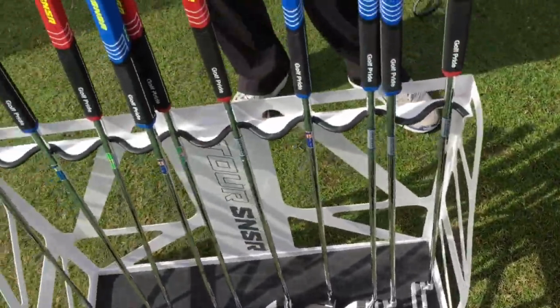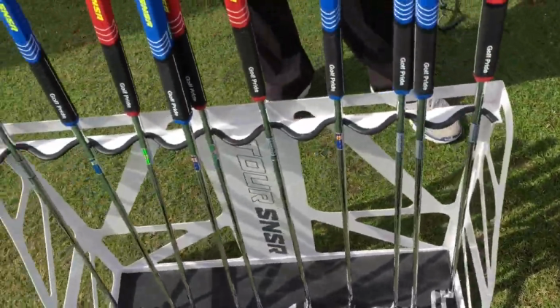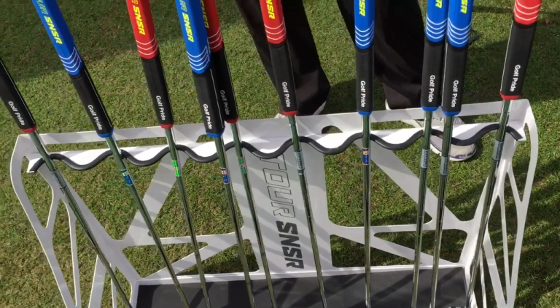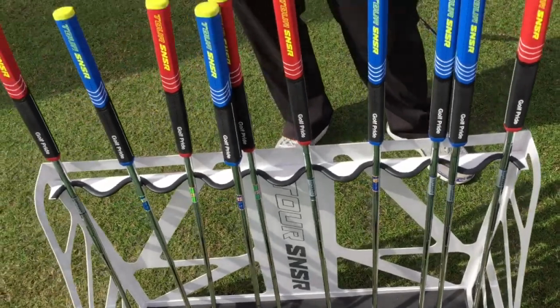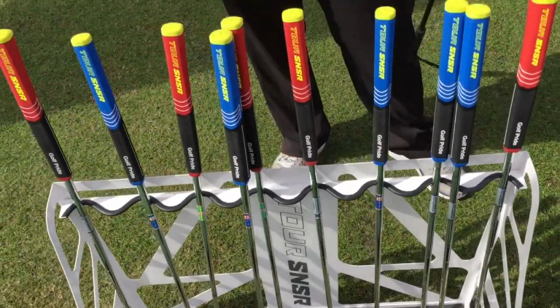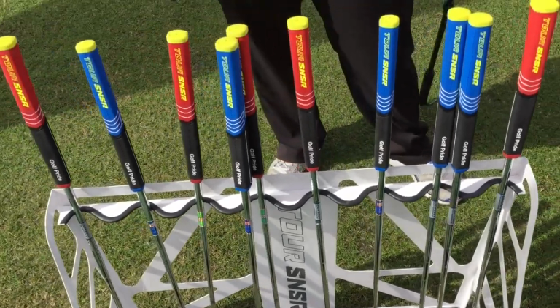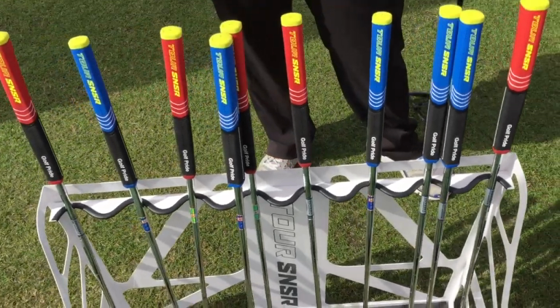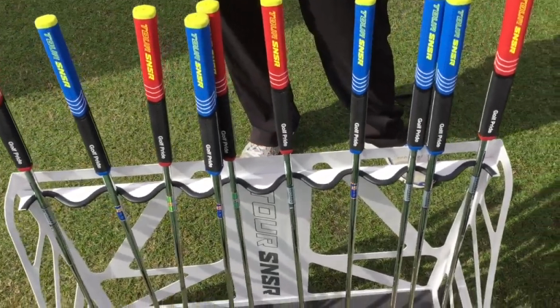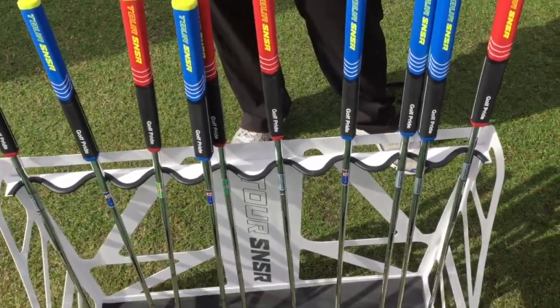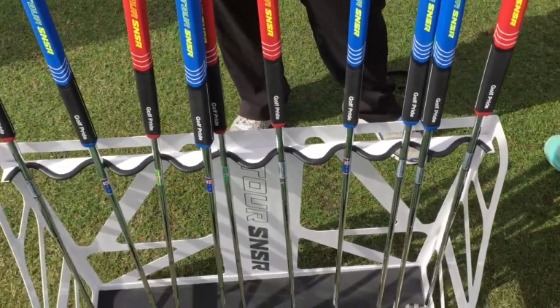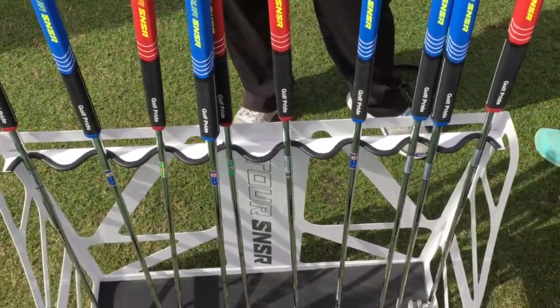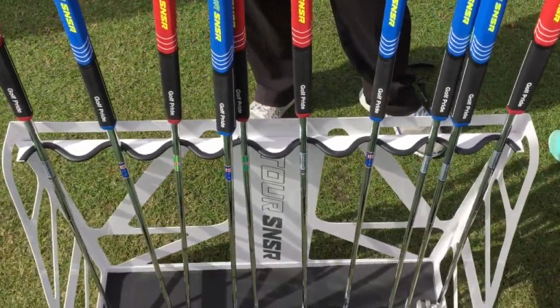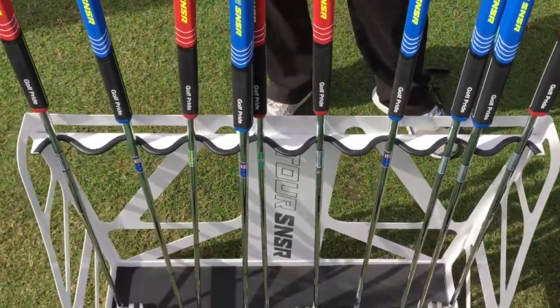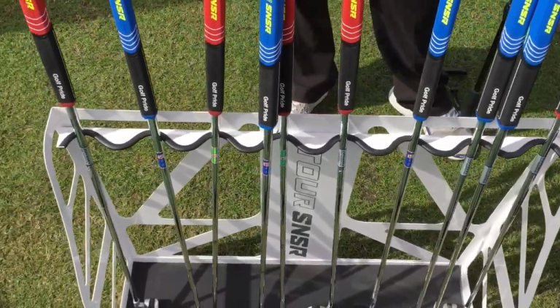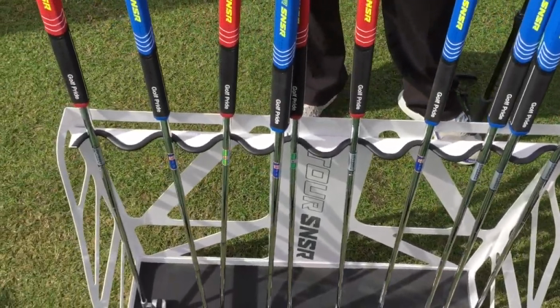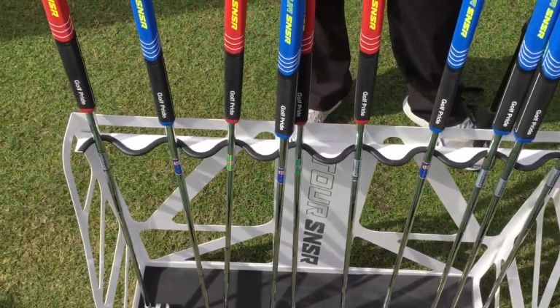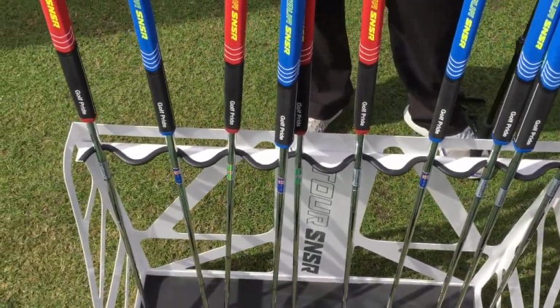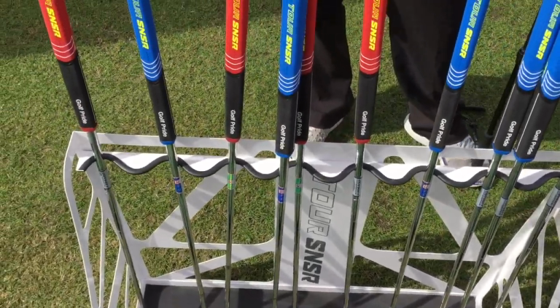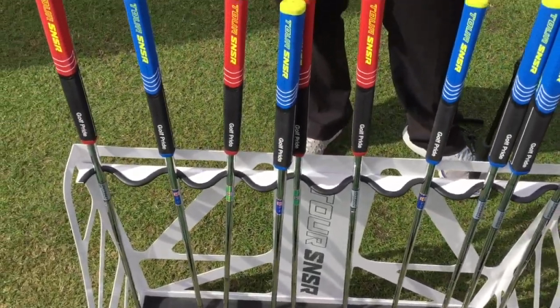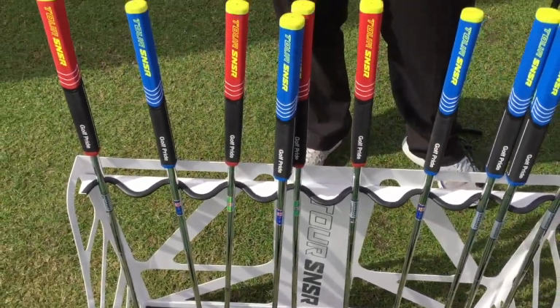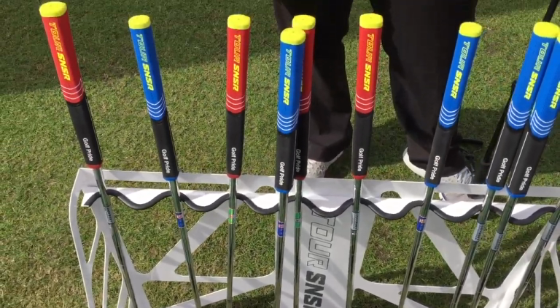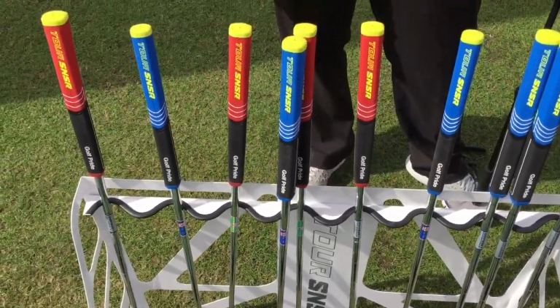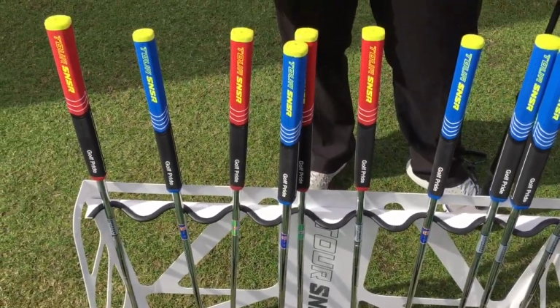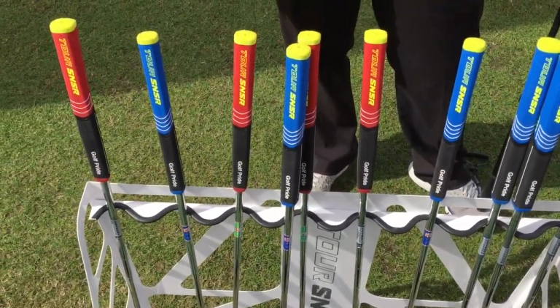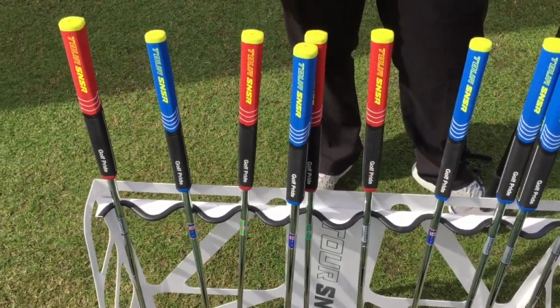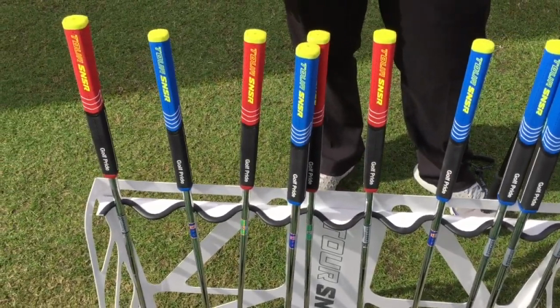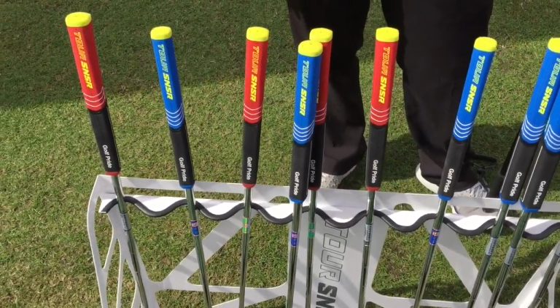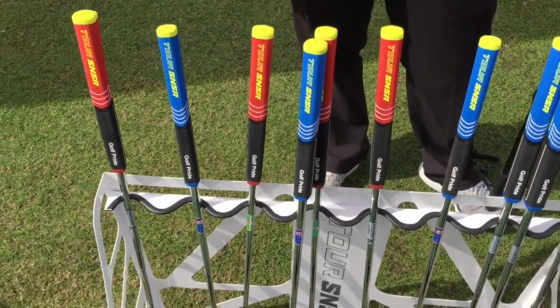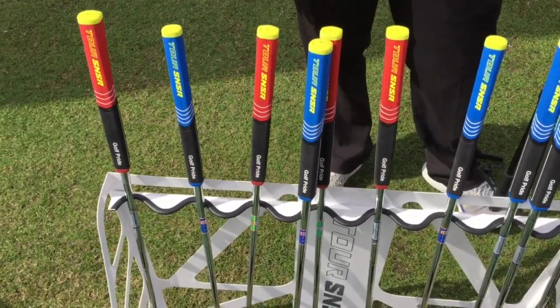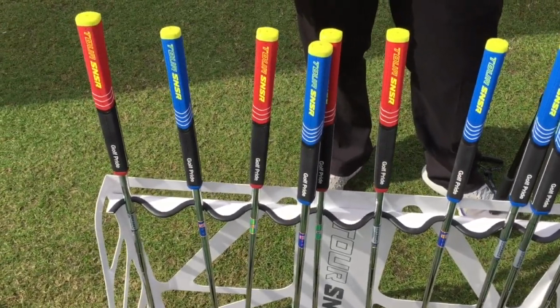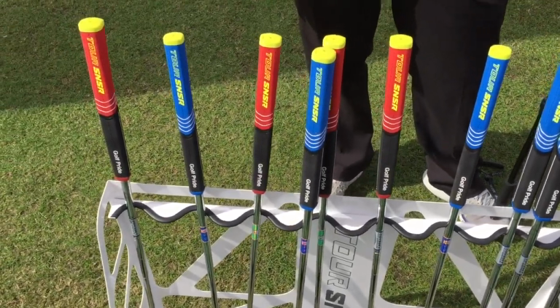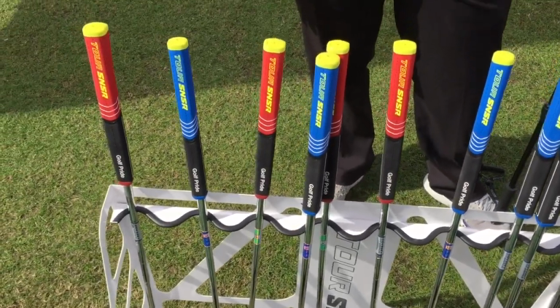What about irons and driver grips? Nothing new.